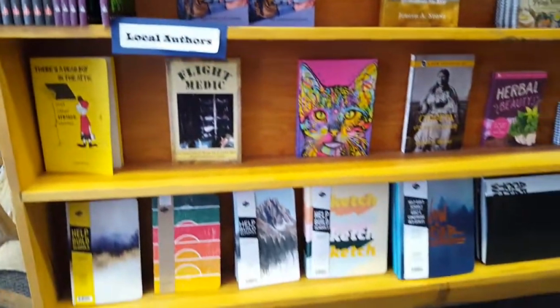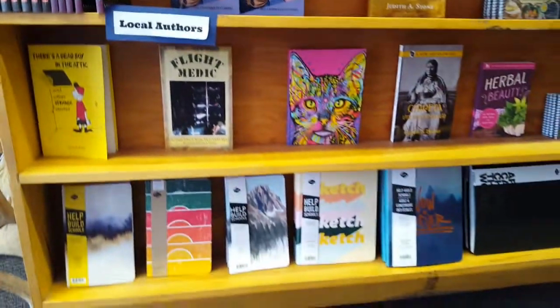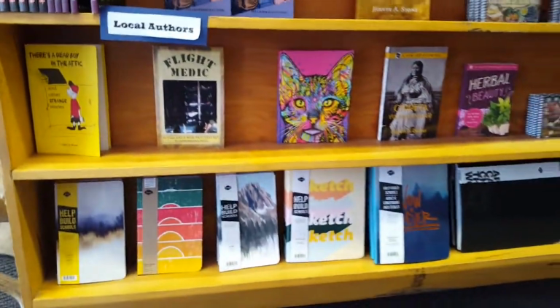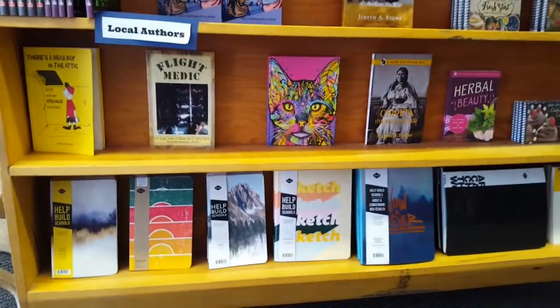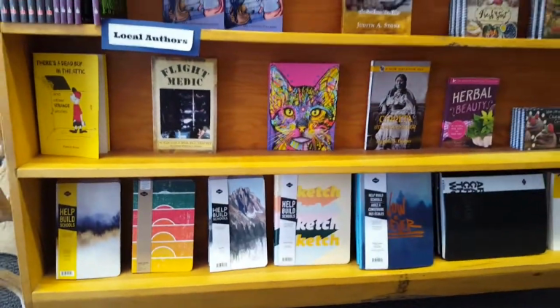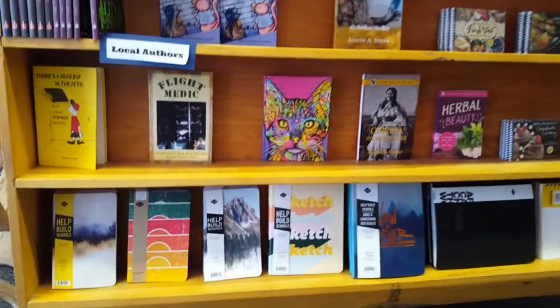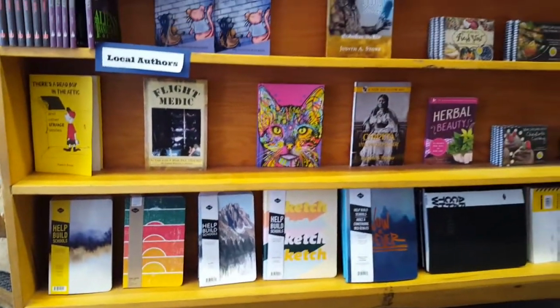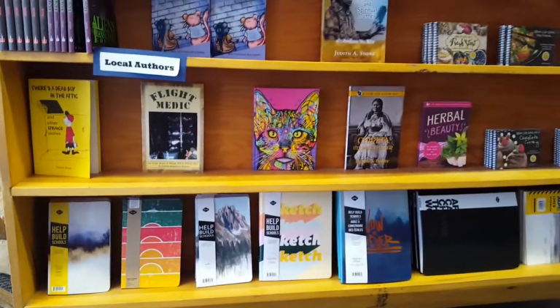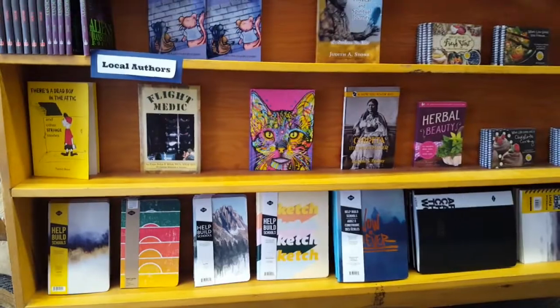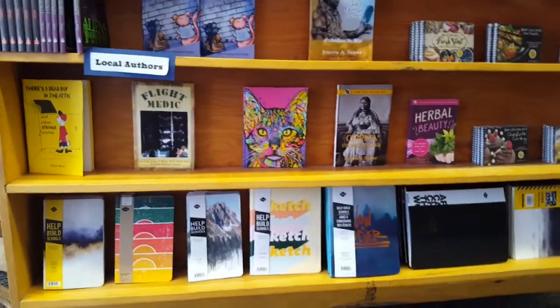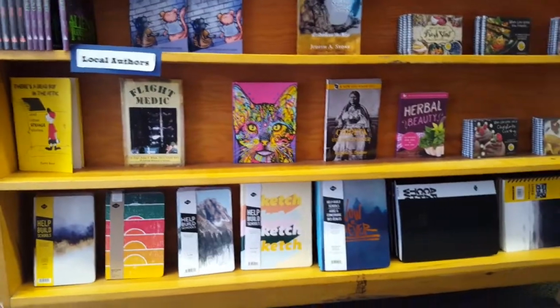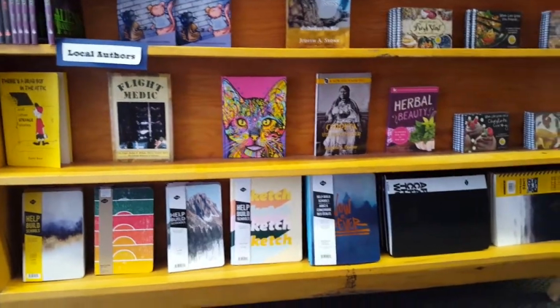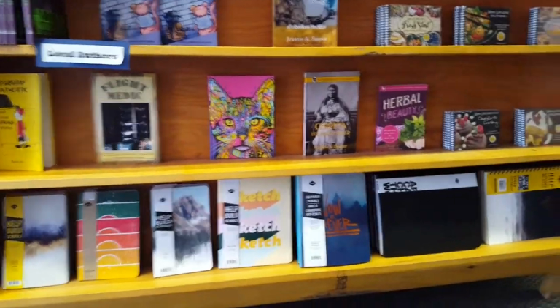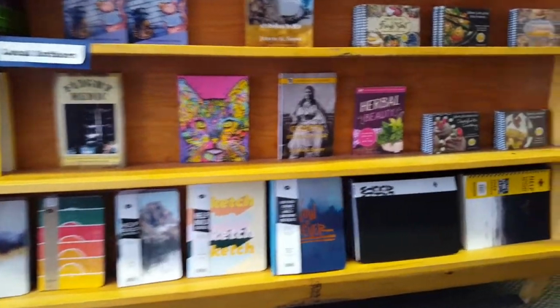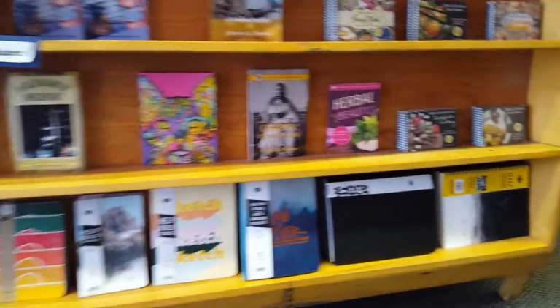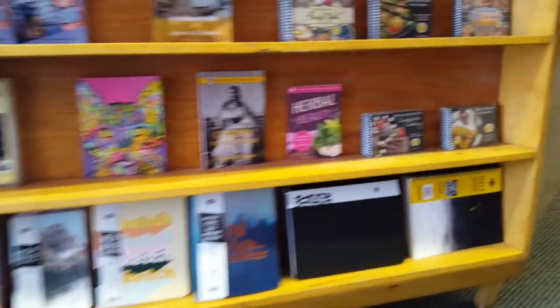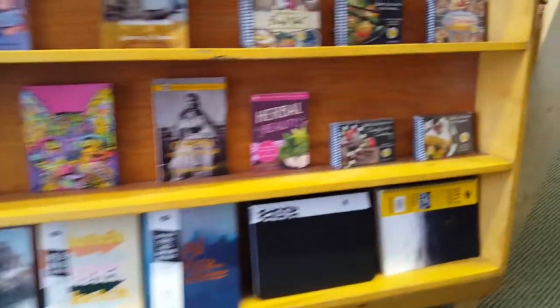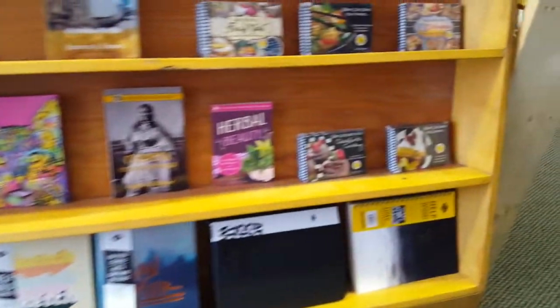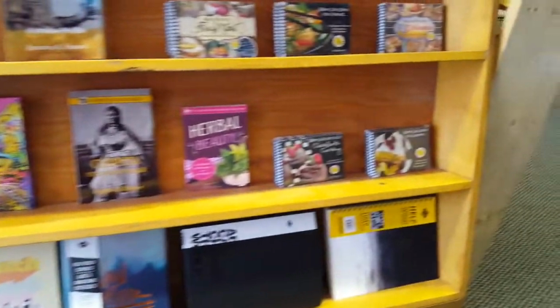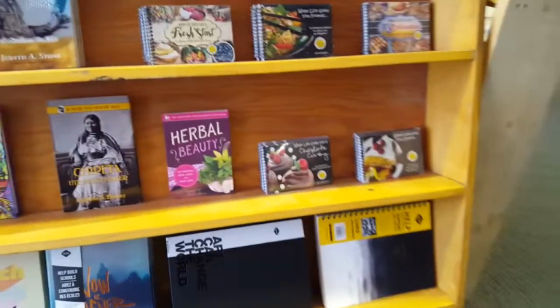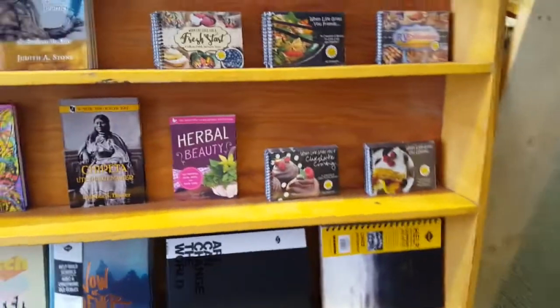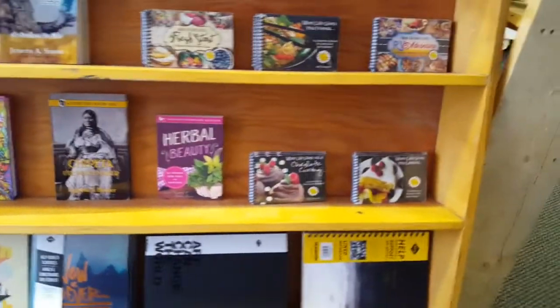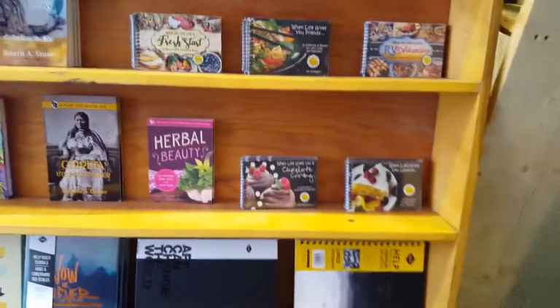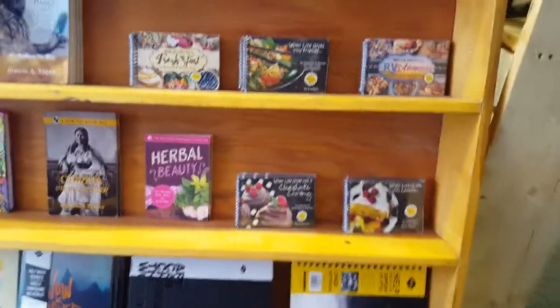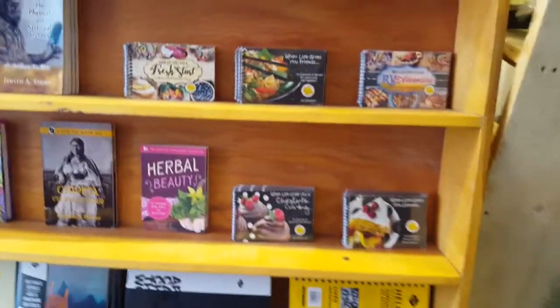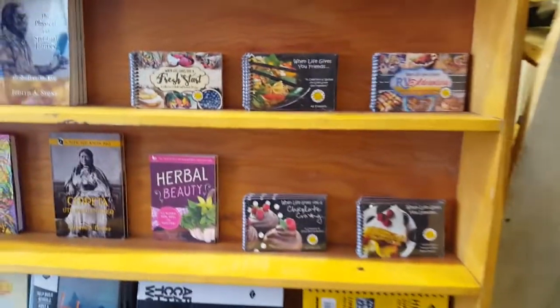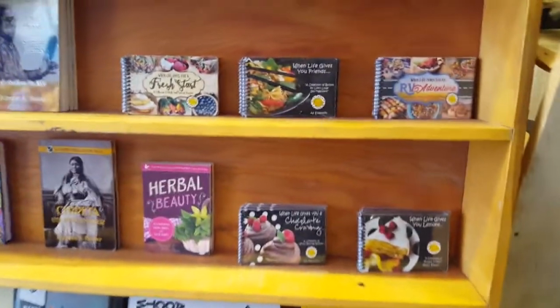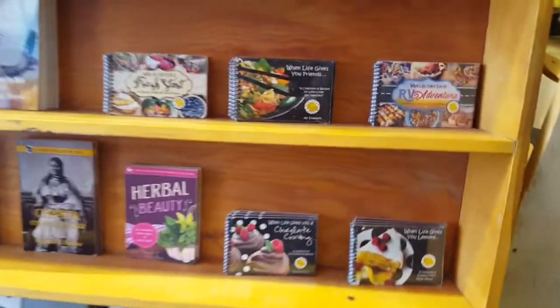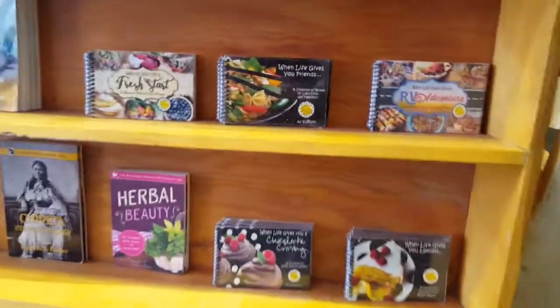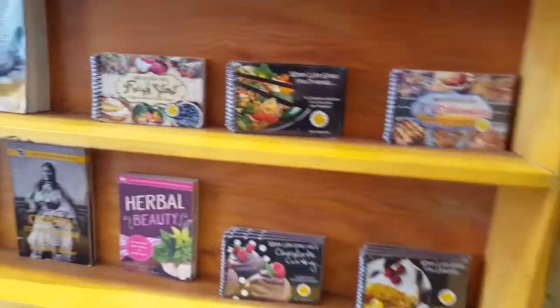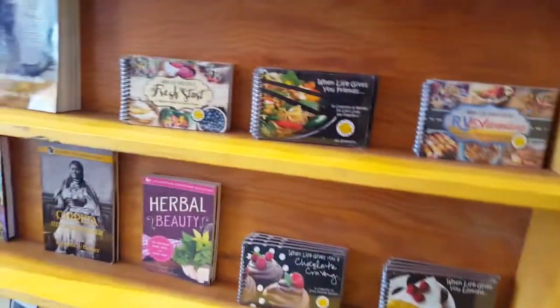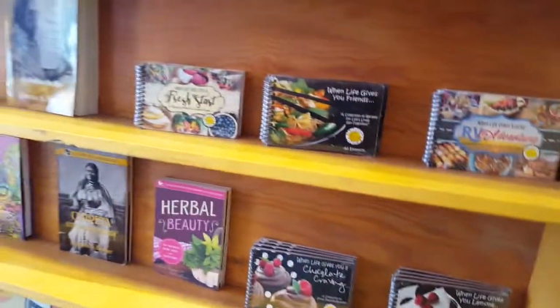Looking for a book to read, looking for a sketchbook, activity books, recipe books — we do have those.